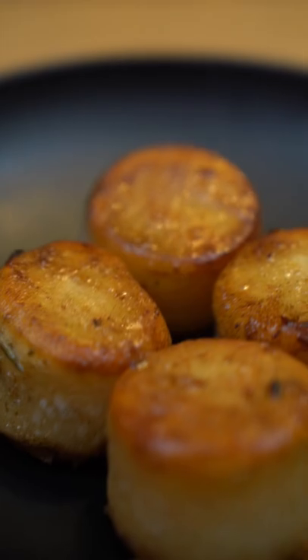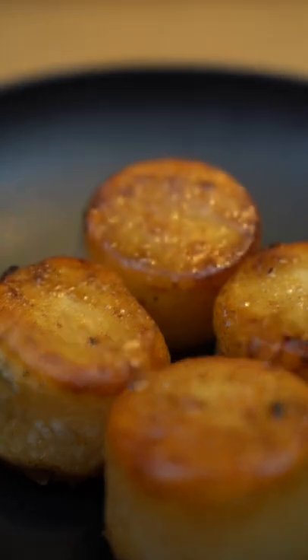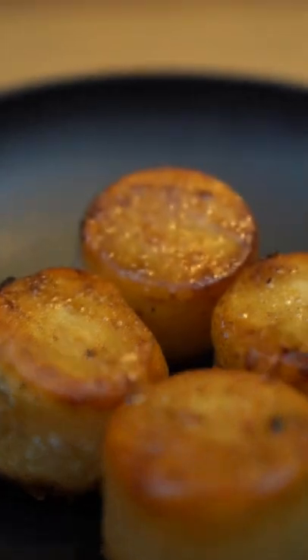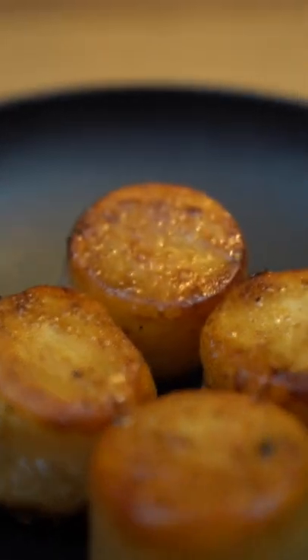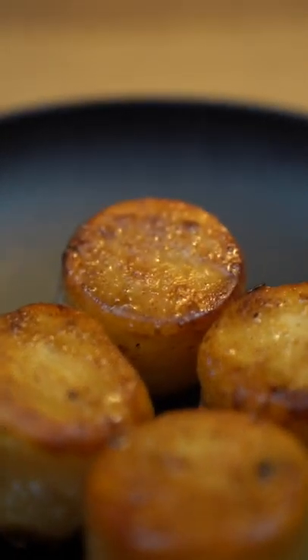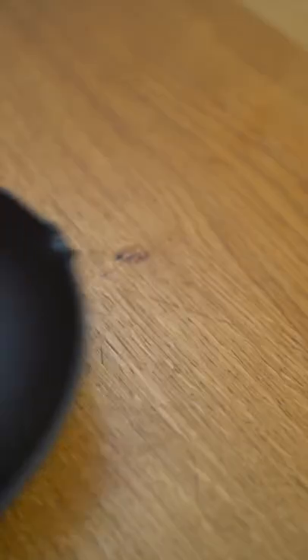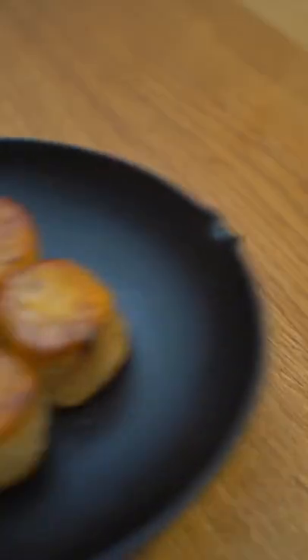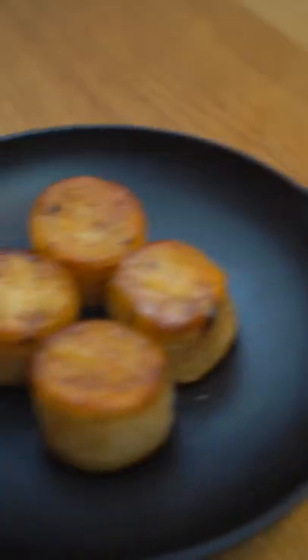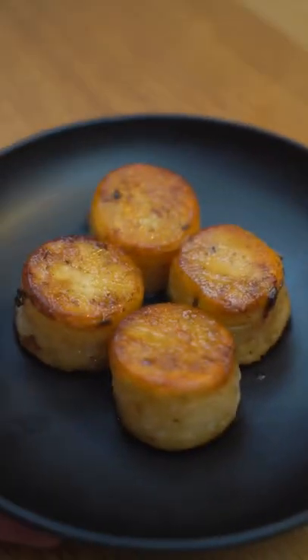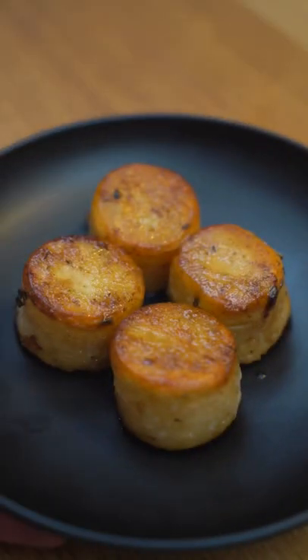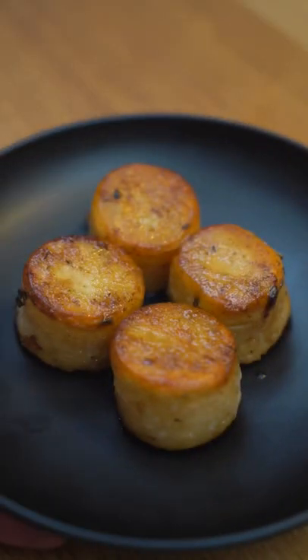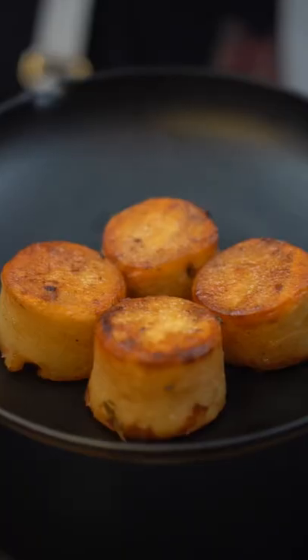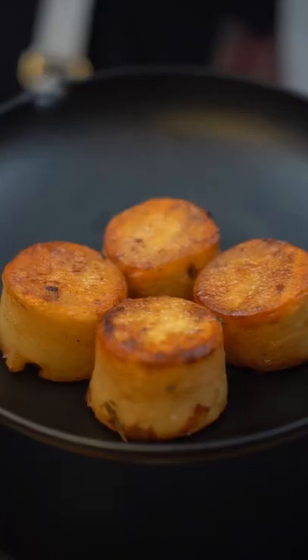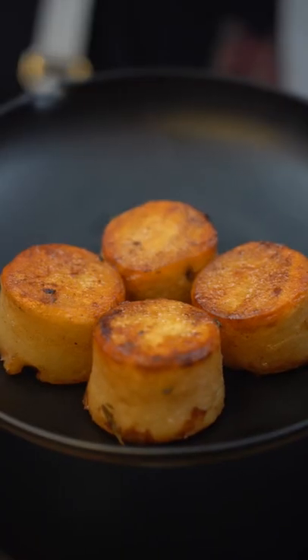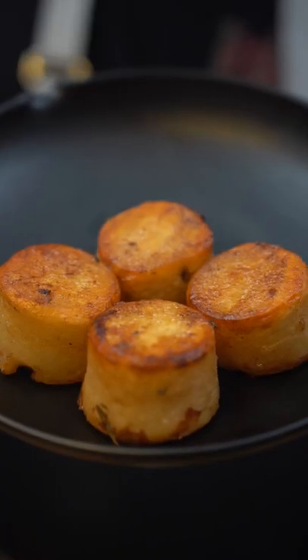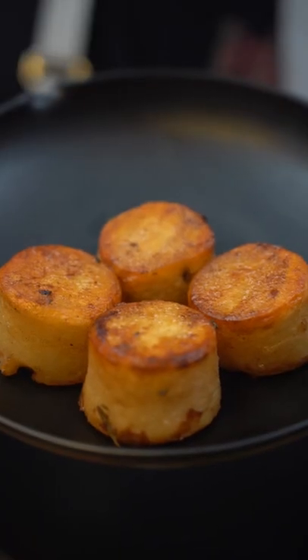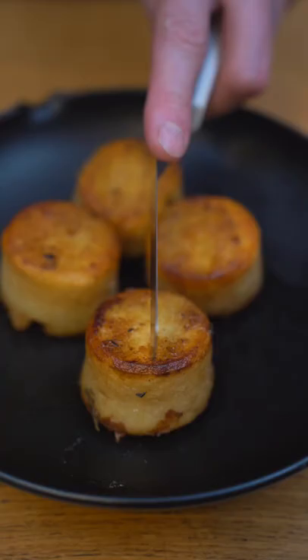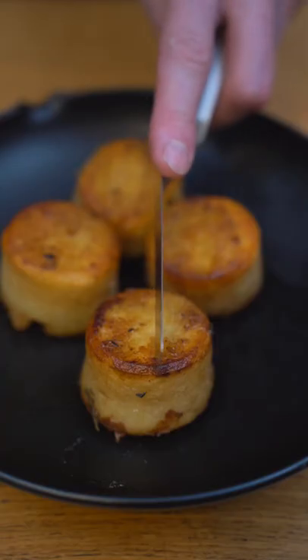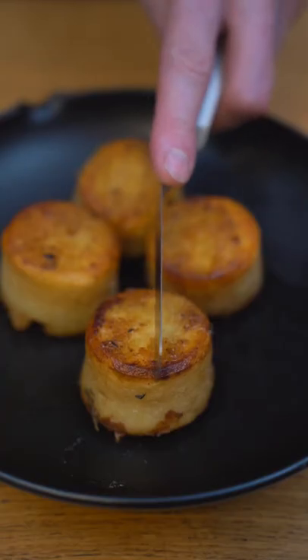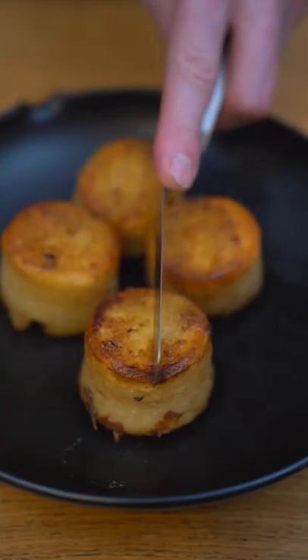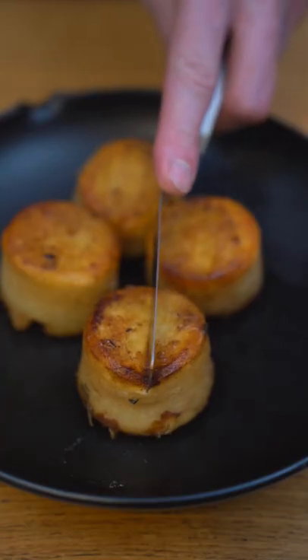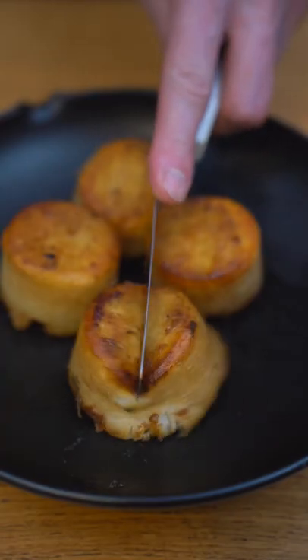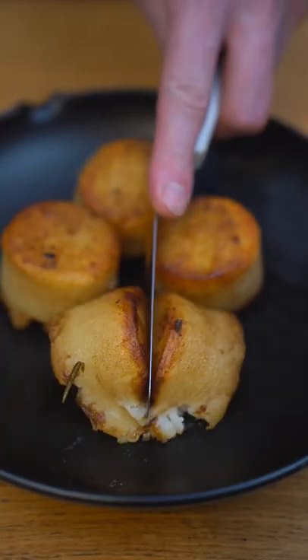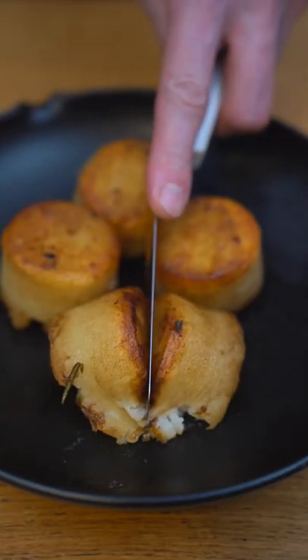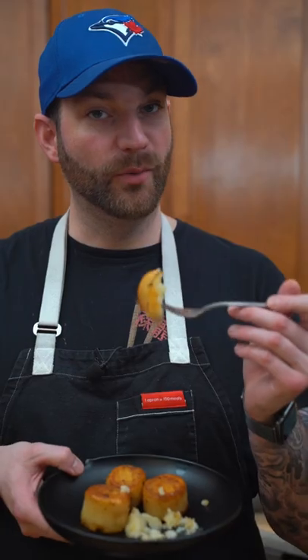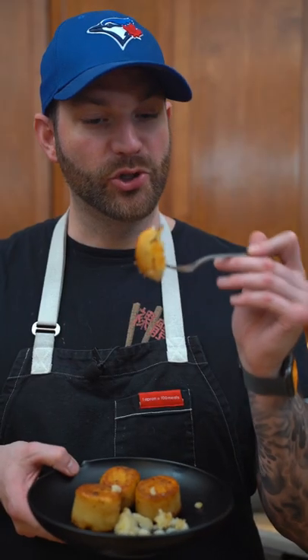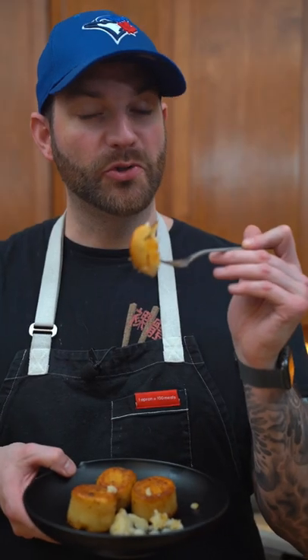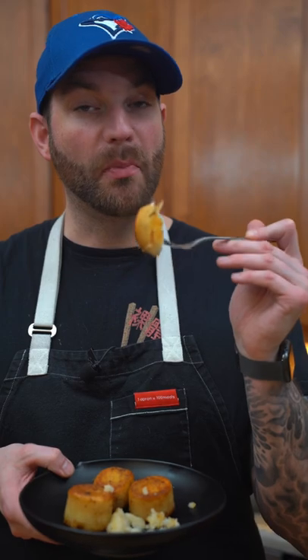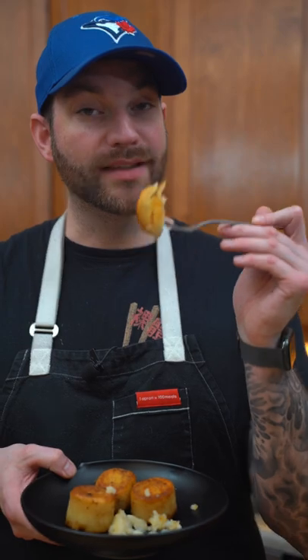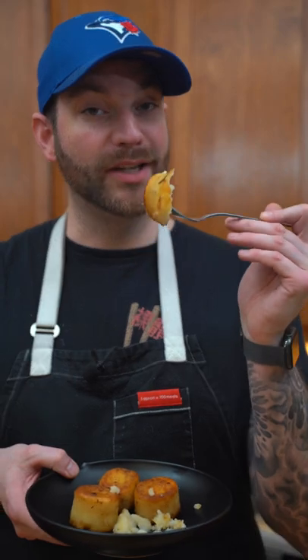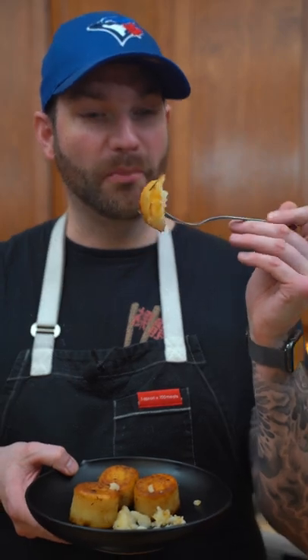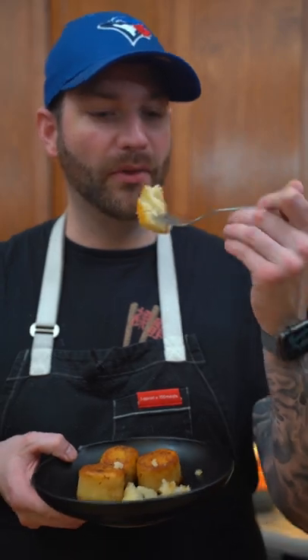Salut mes petits croissants, let's make fondant potatoes. They will just melt in your mouth.